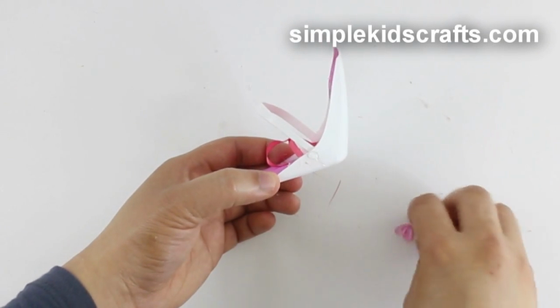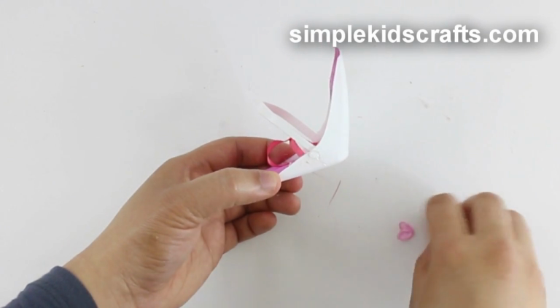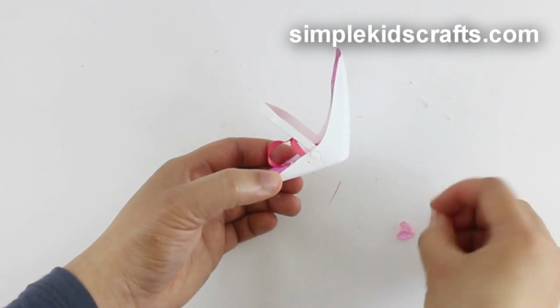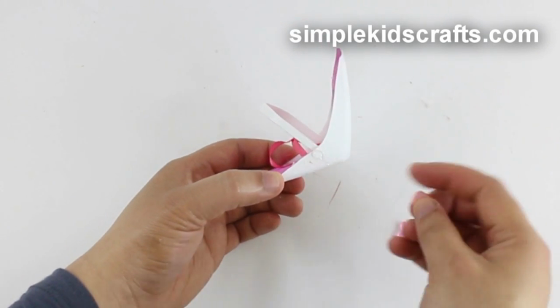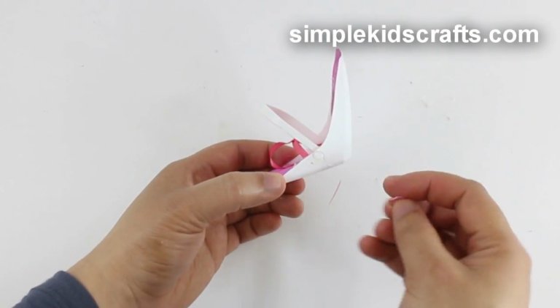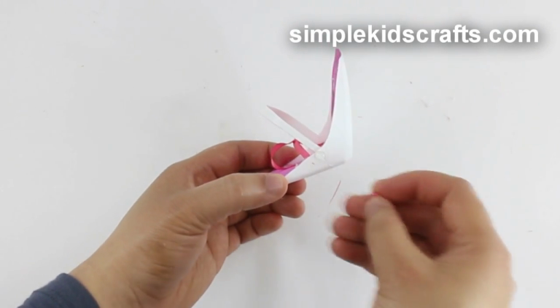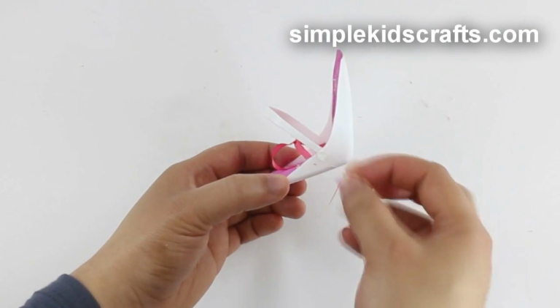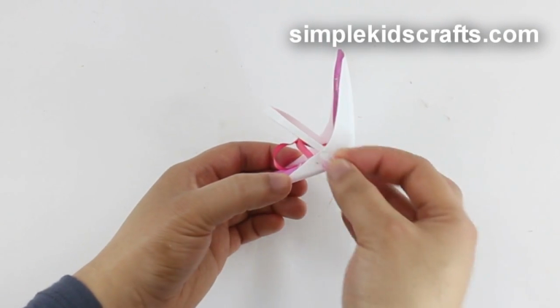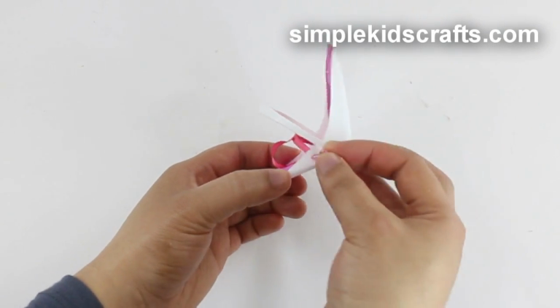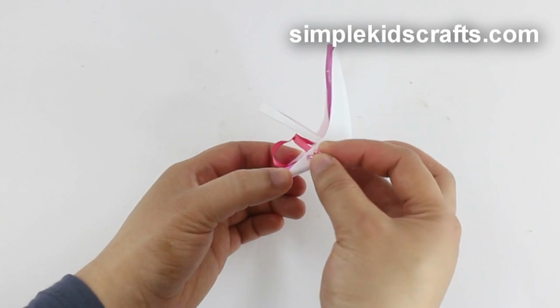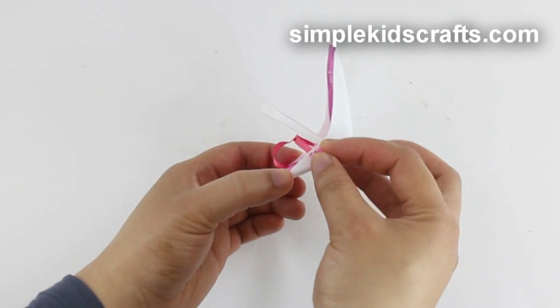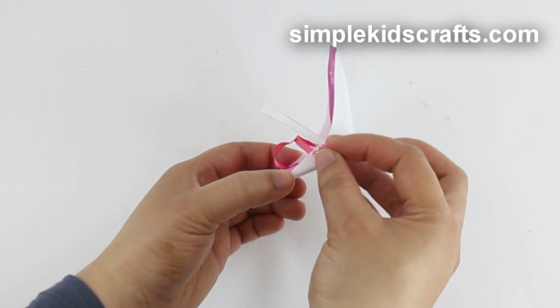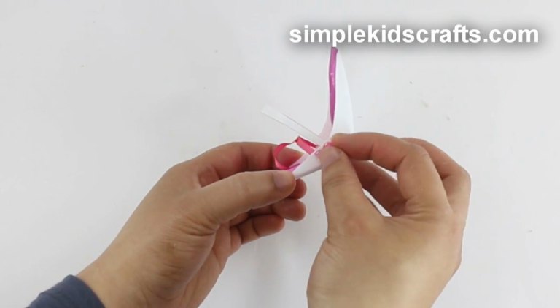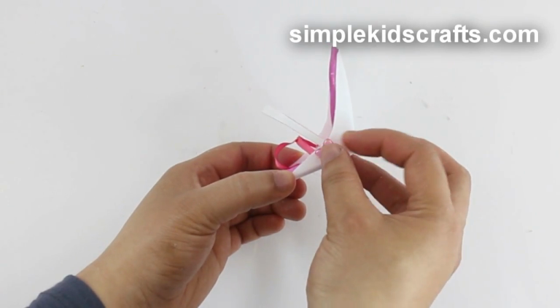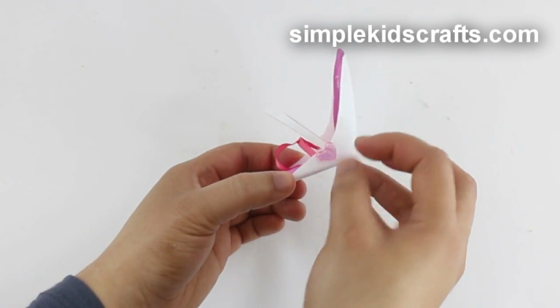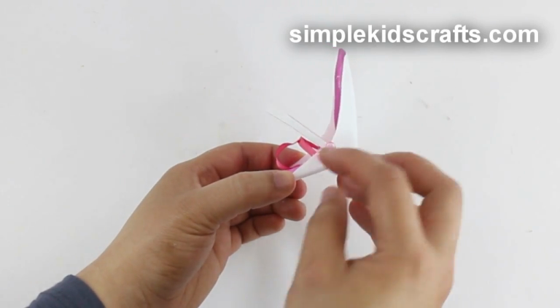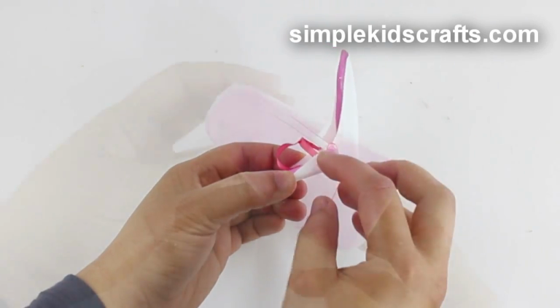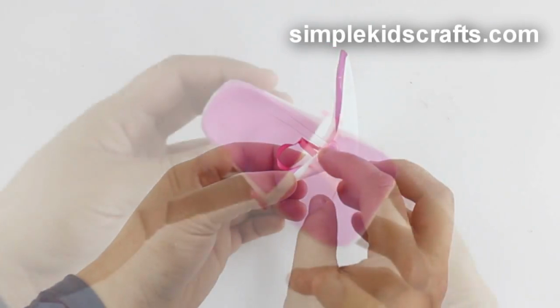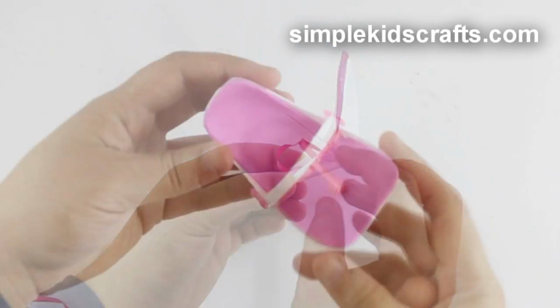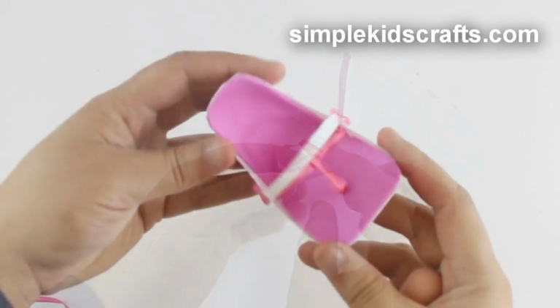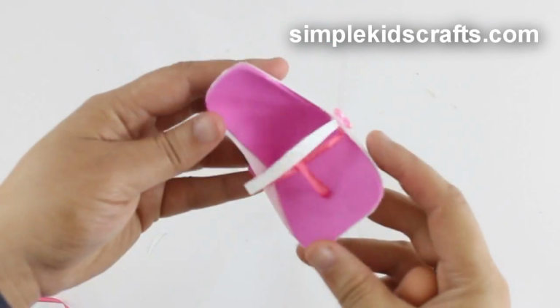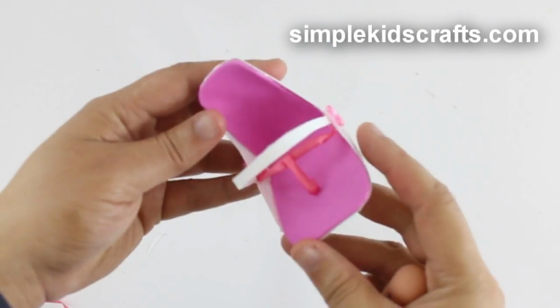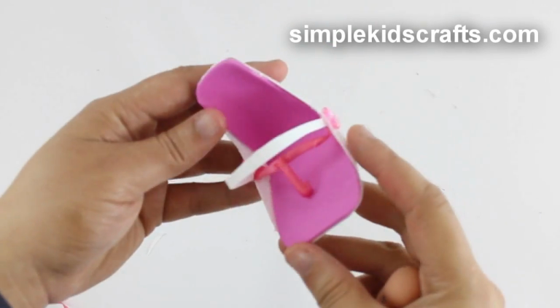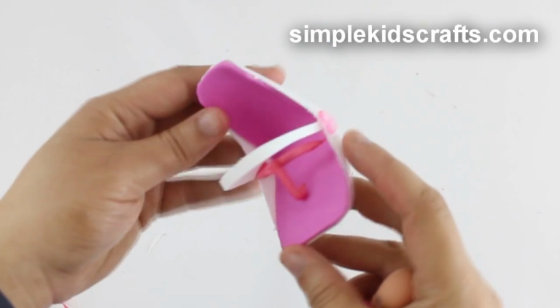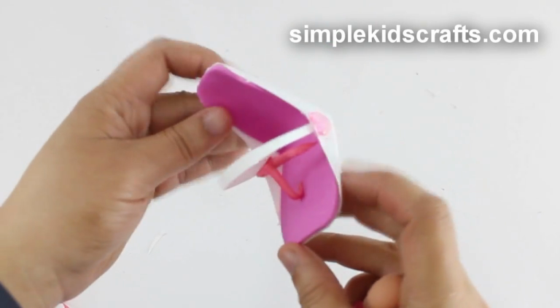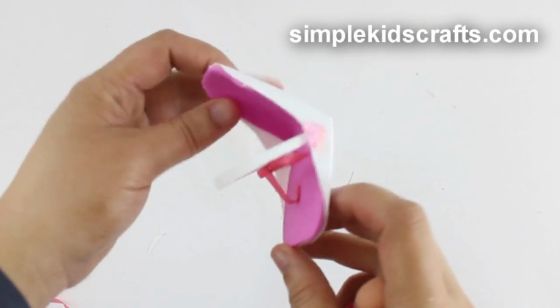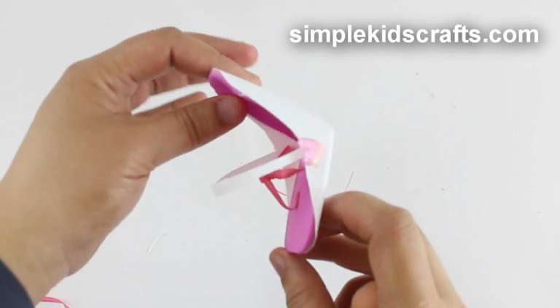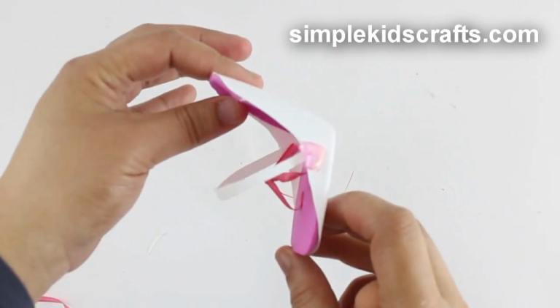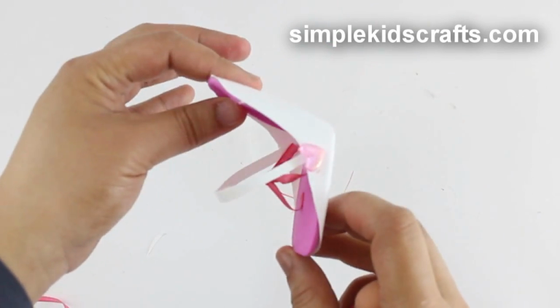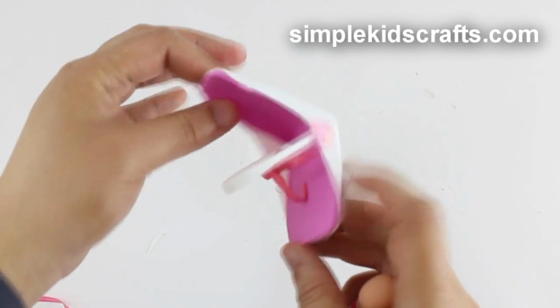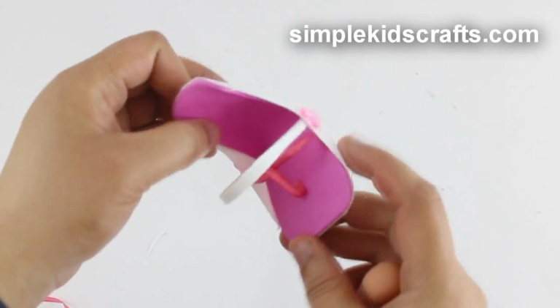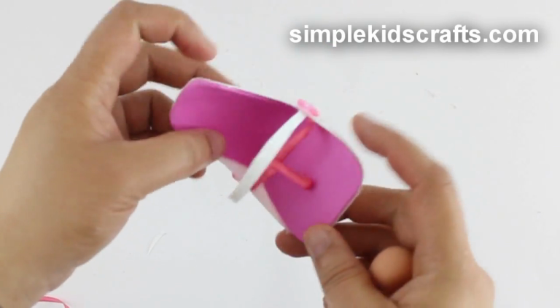And if you want, now you can decorate by using beads, stickers, or whatever you want.